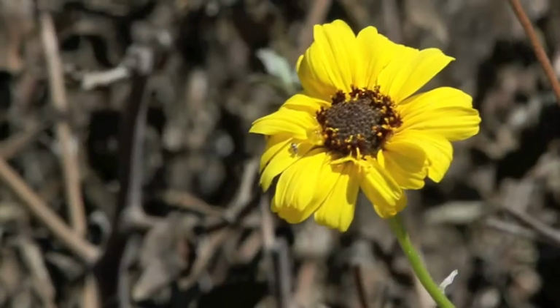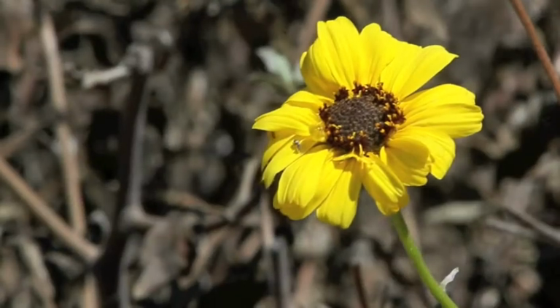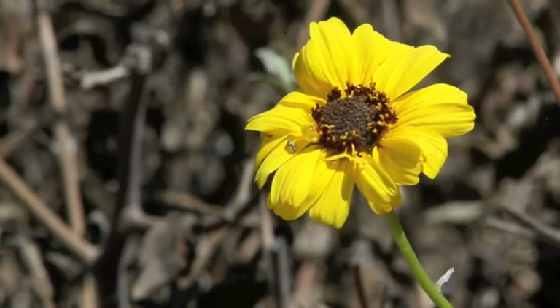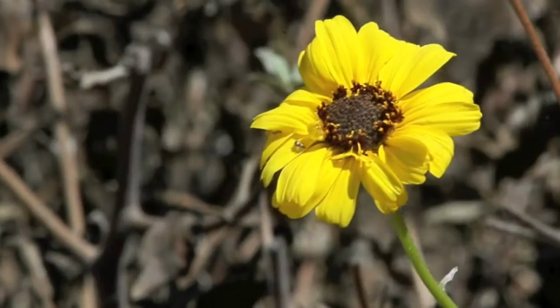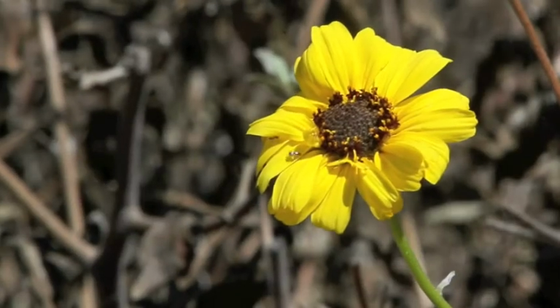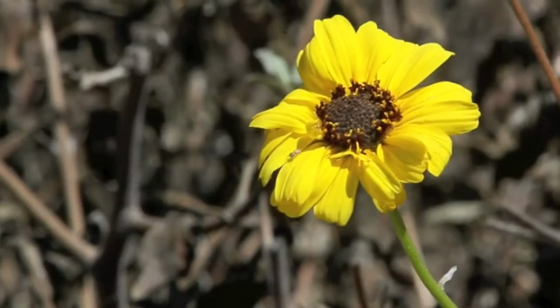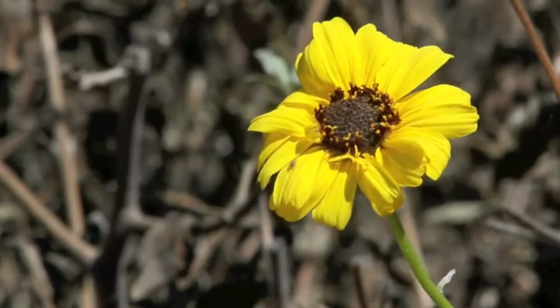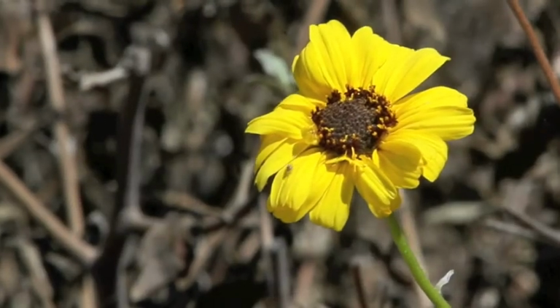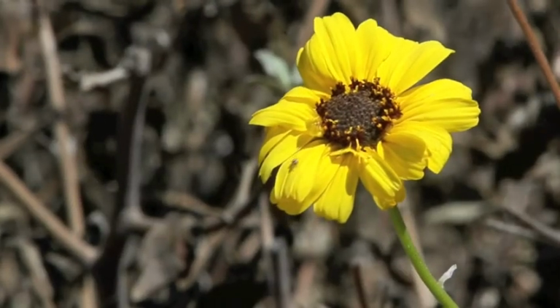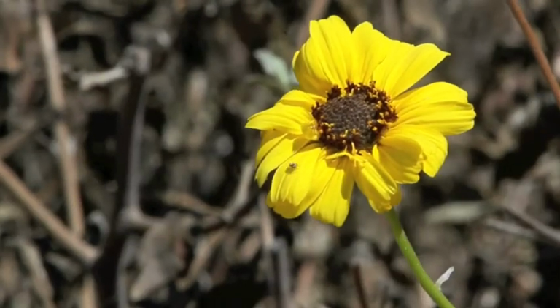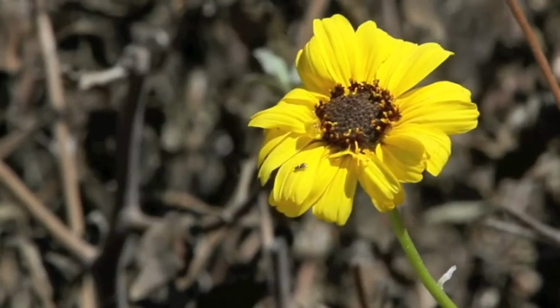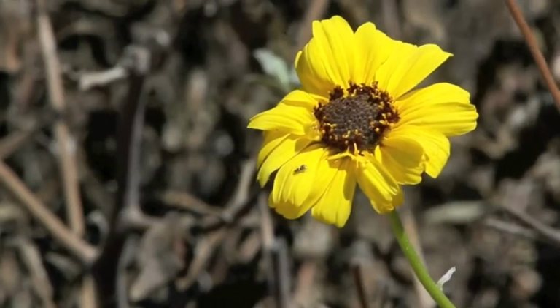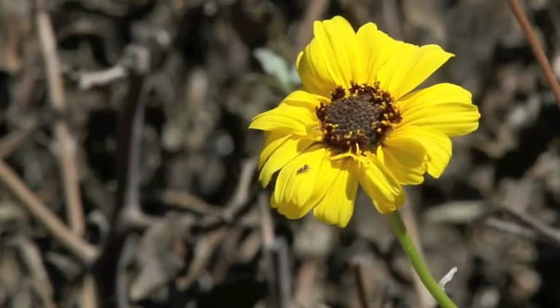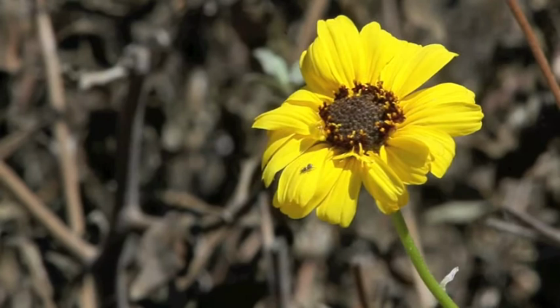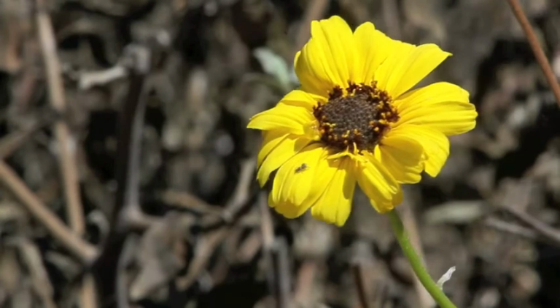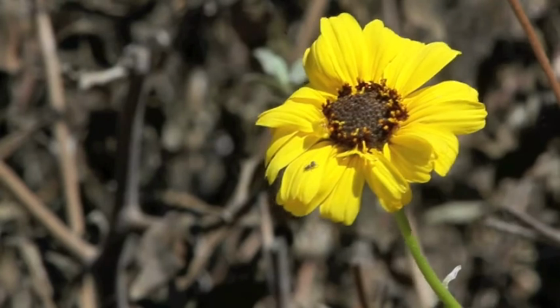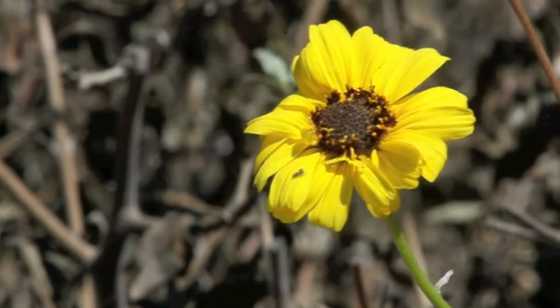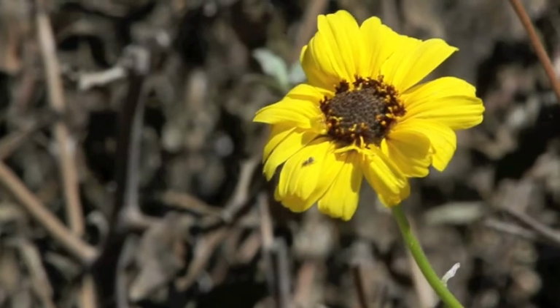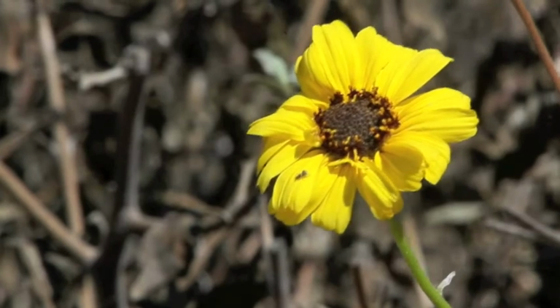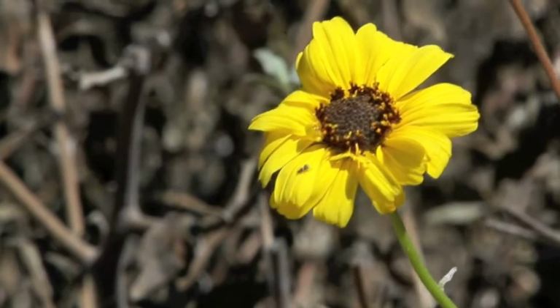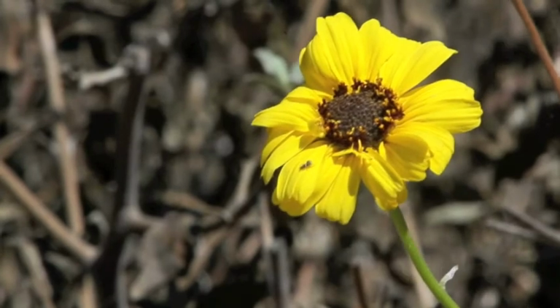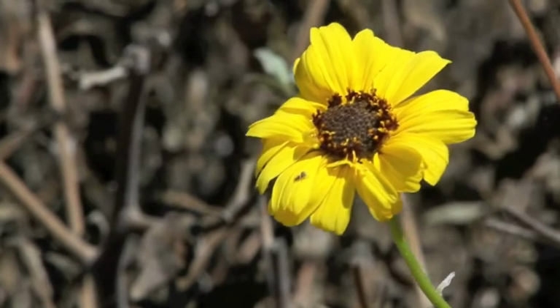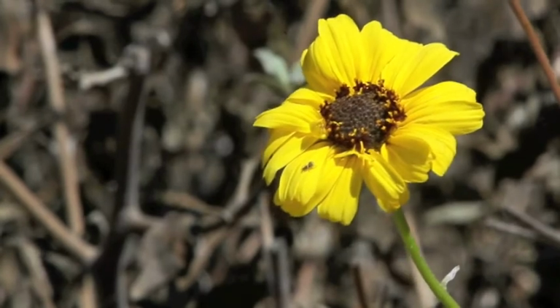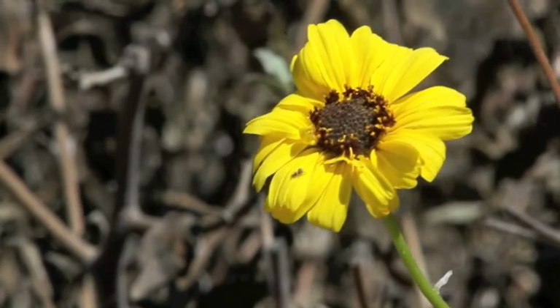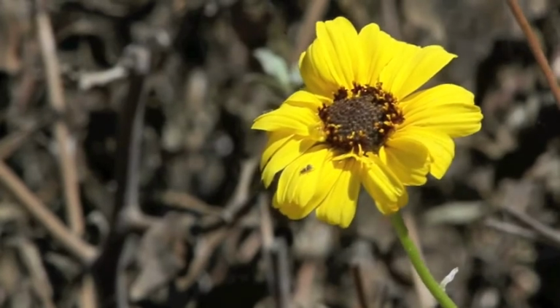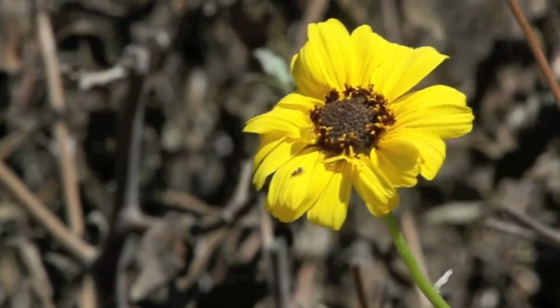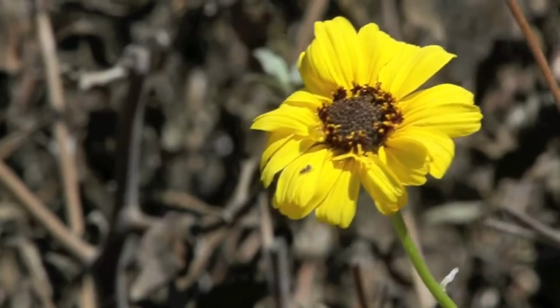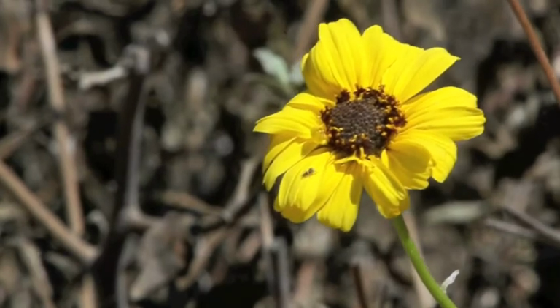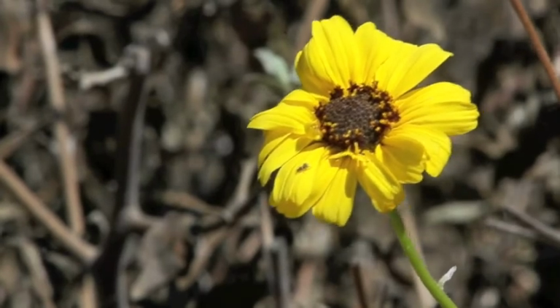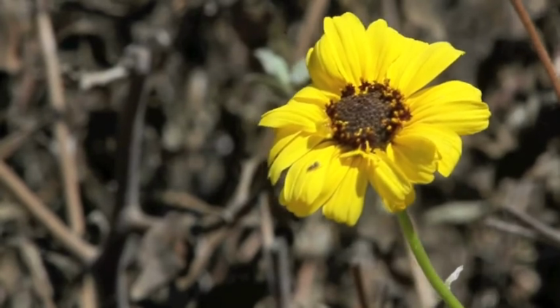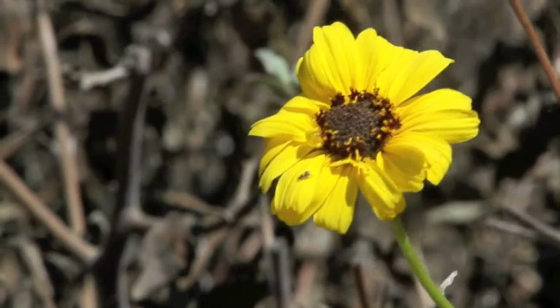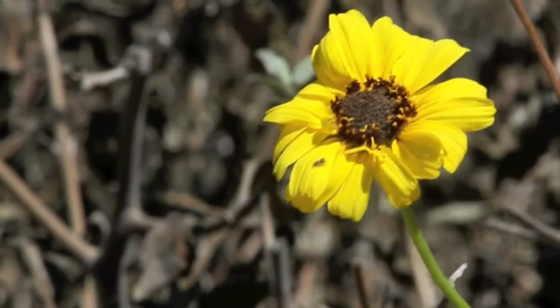In this shot, if you look close, you'll see a small spider on the petal of this flower.